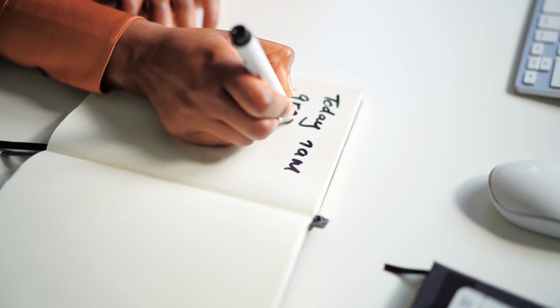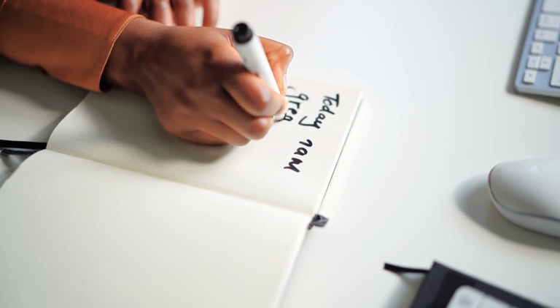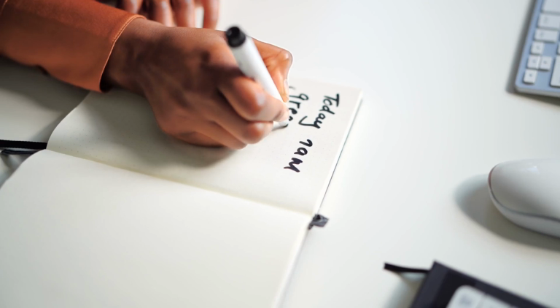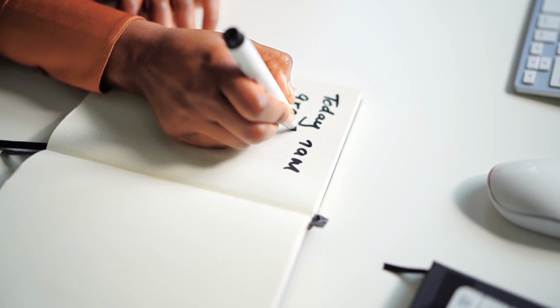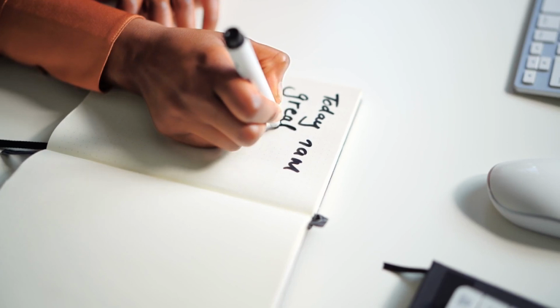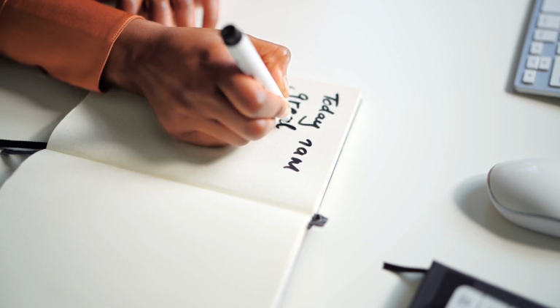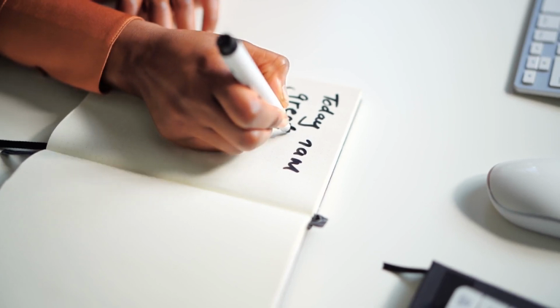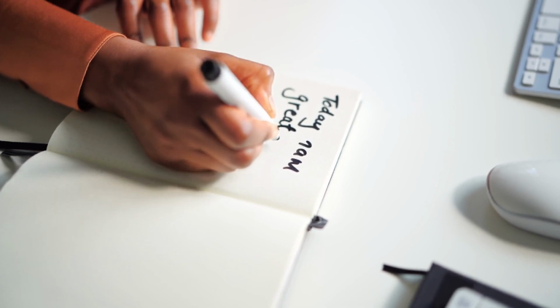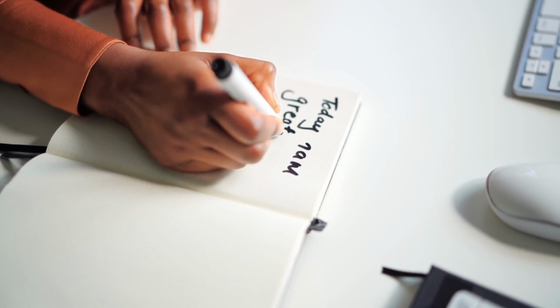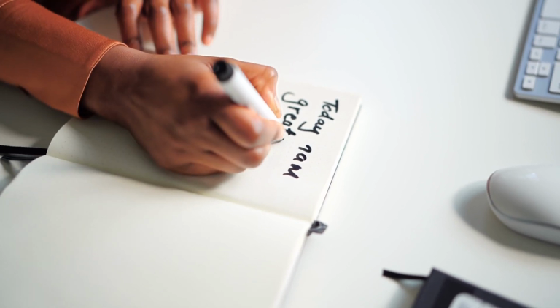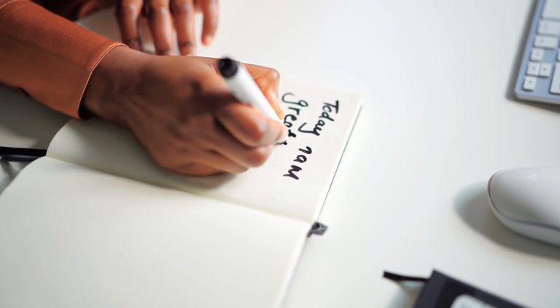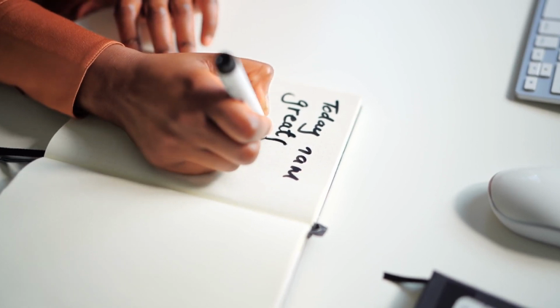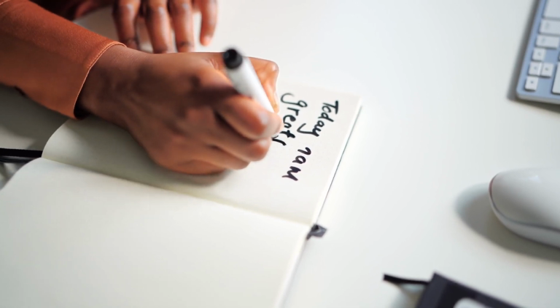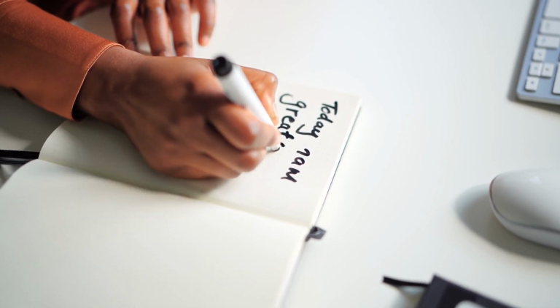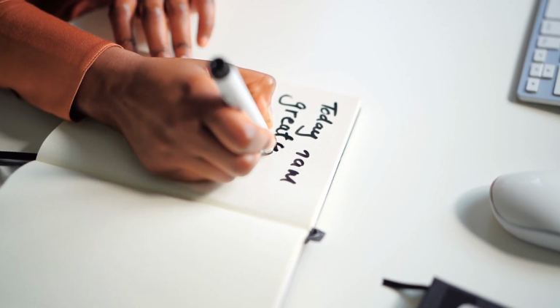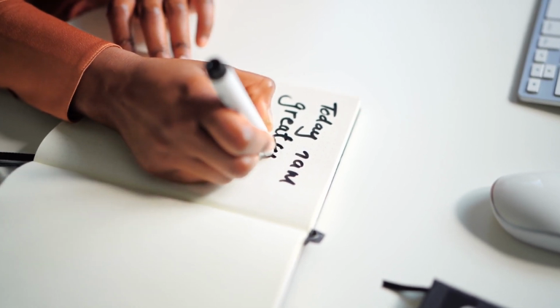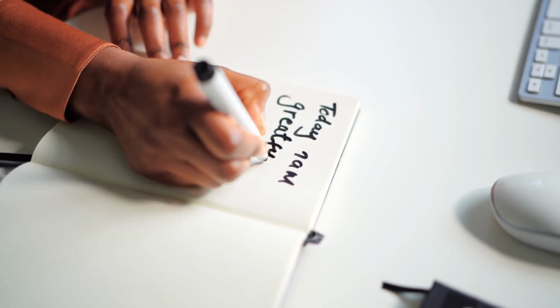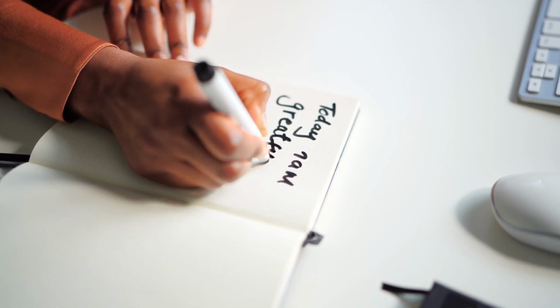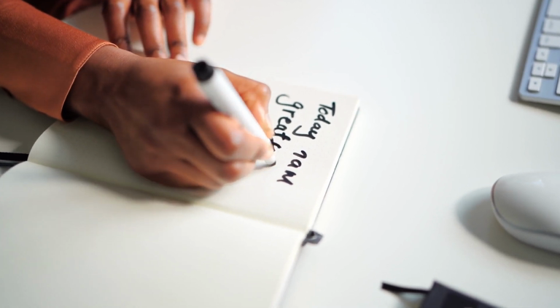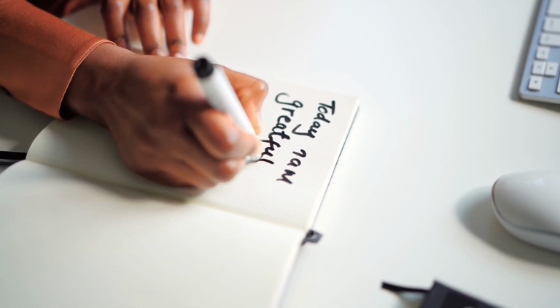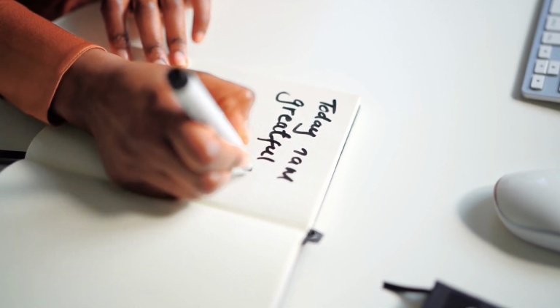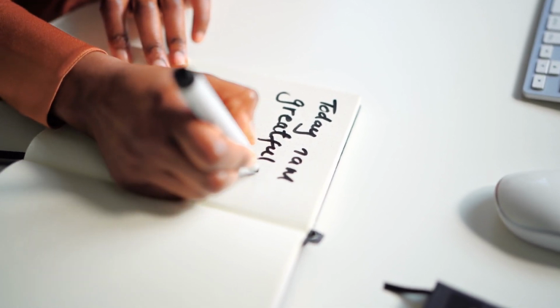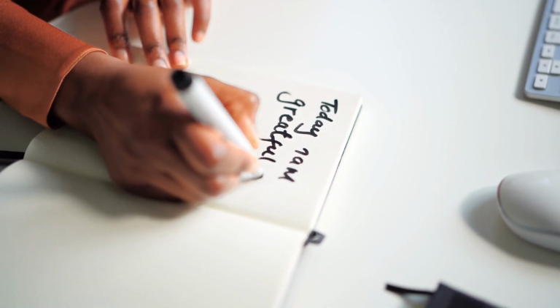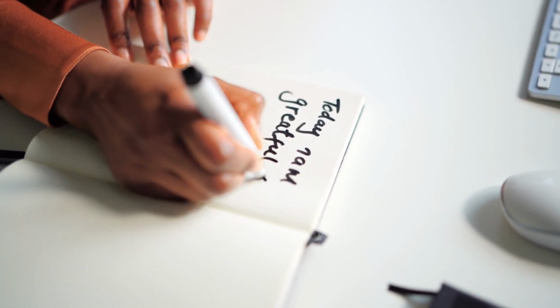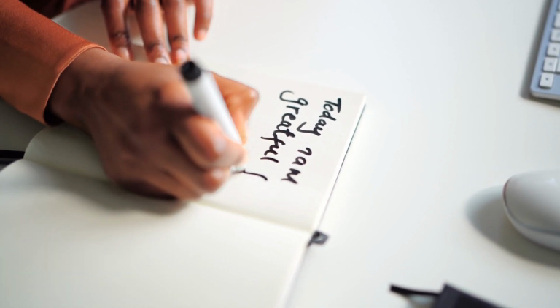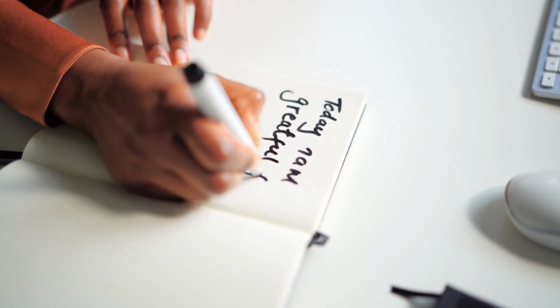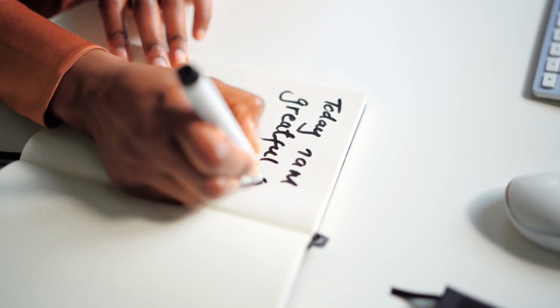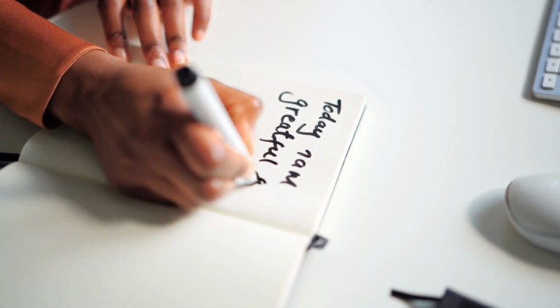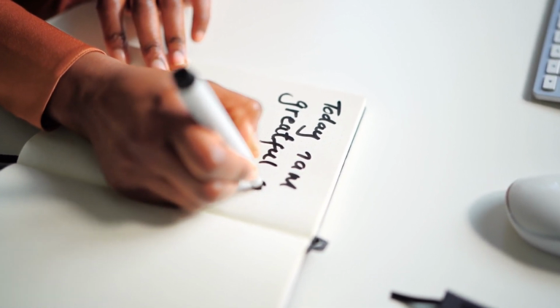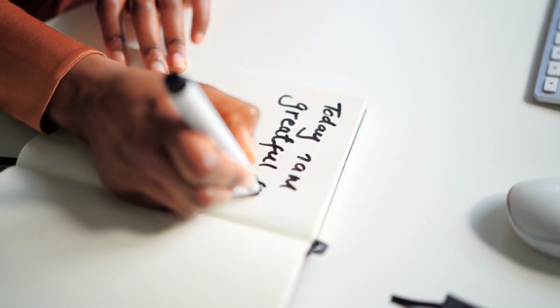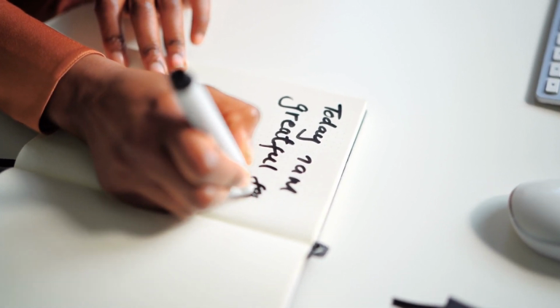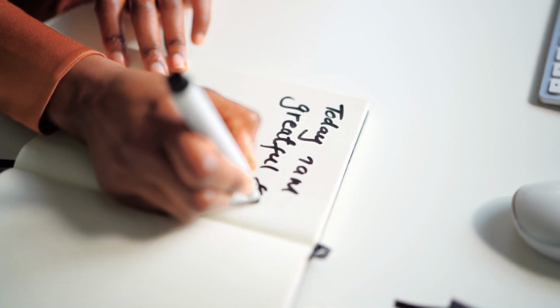Keep a gratitude journal and regularly review your financial goals to stay motivated and on track.